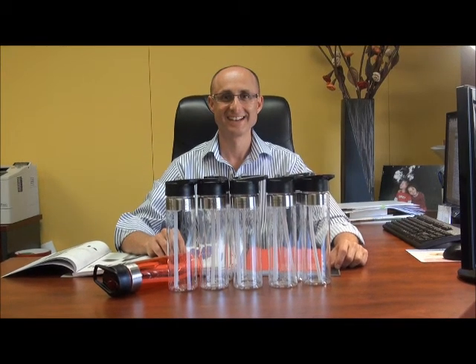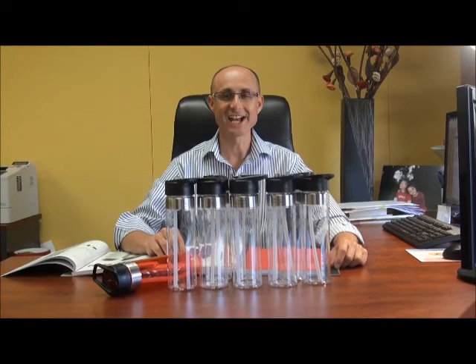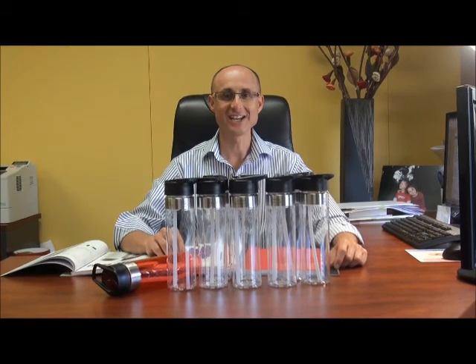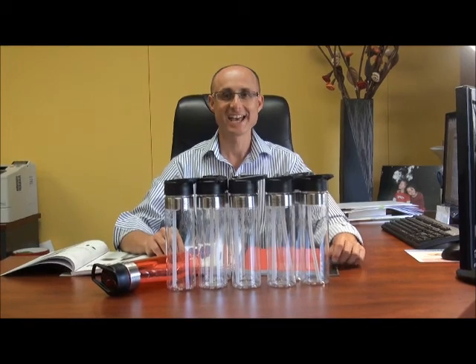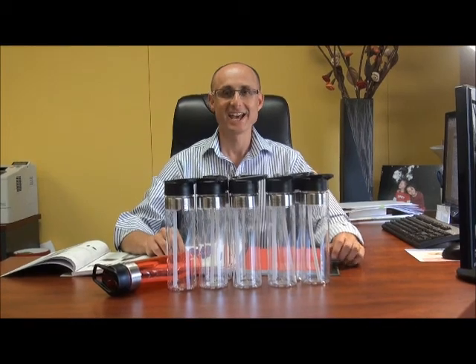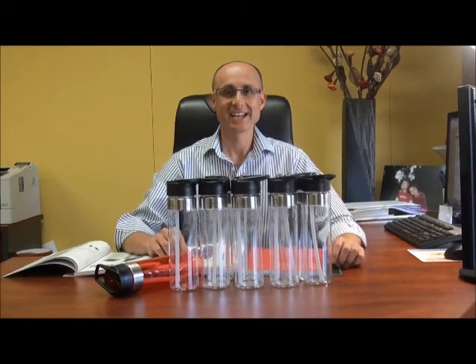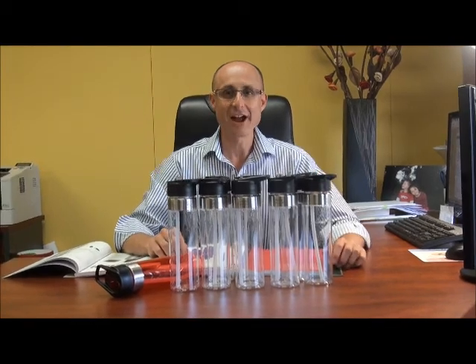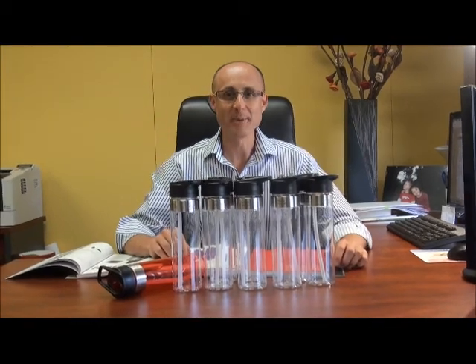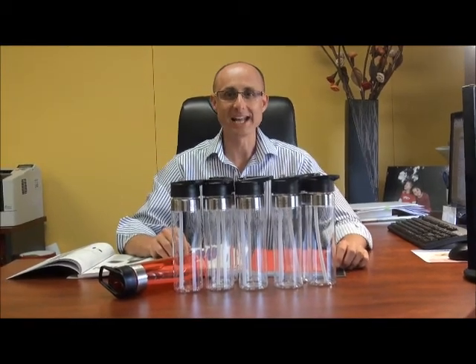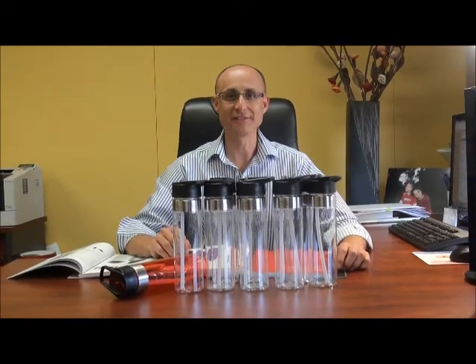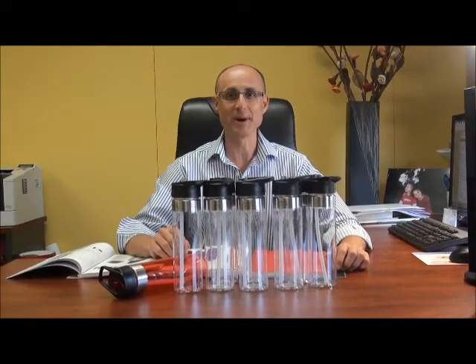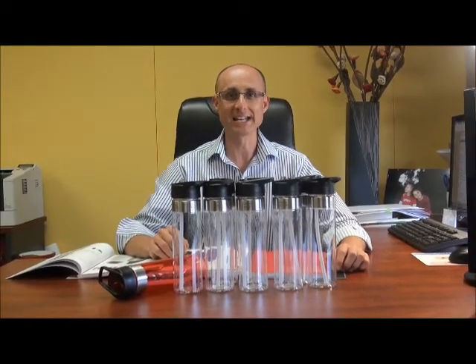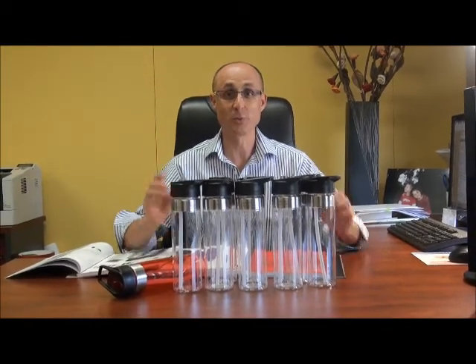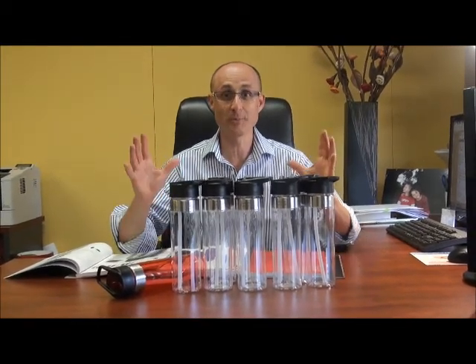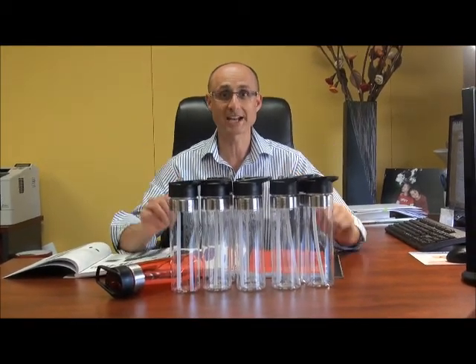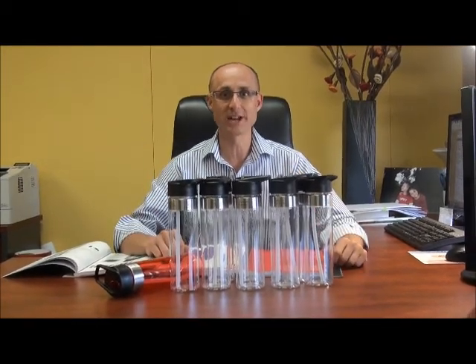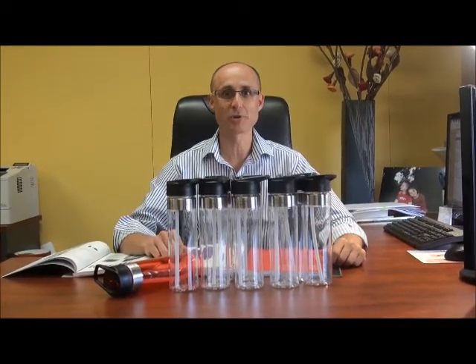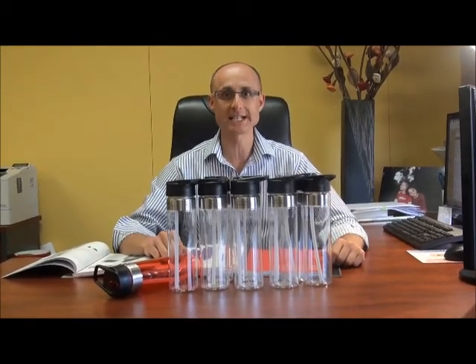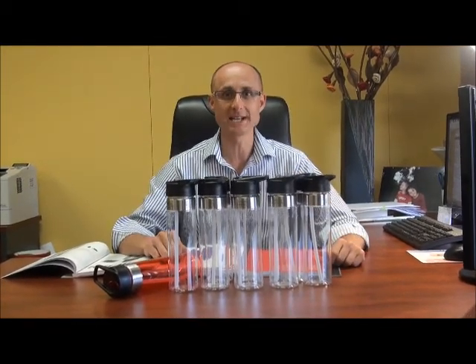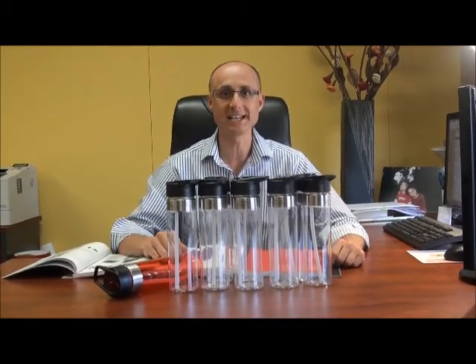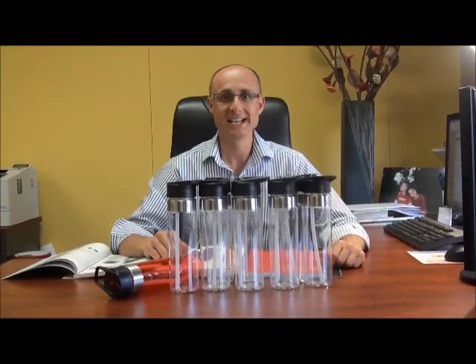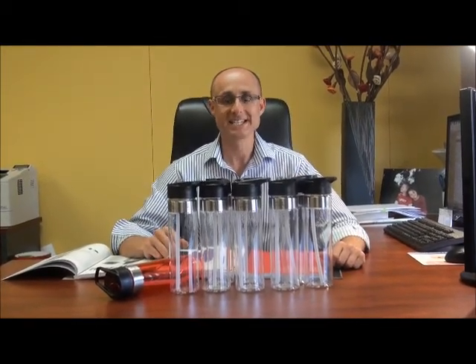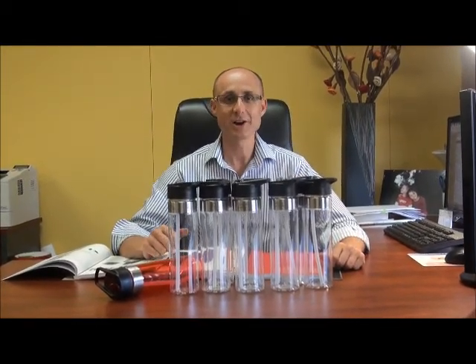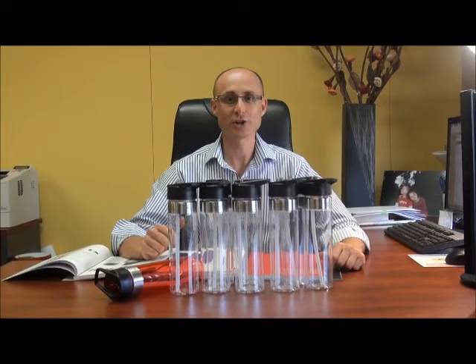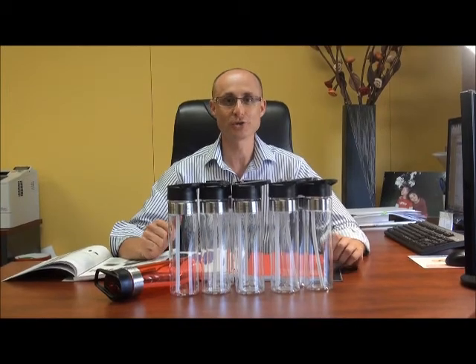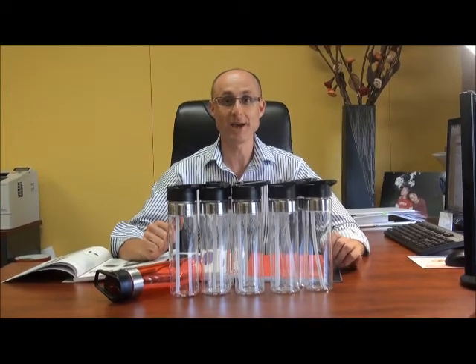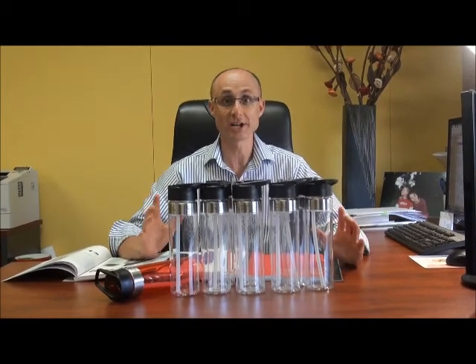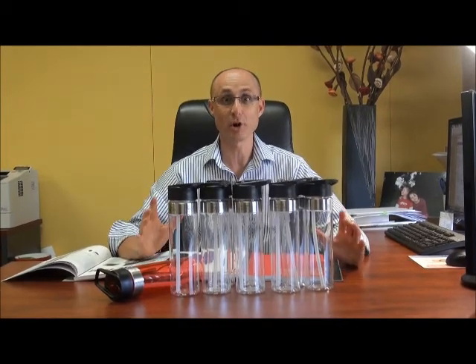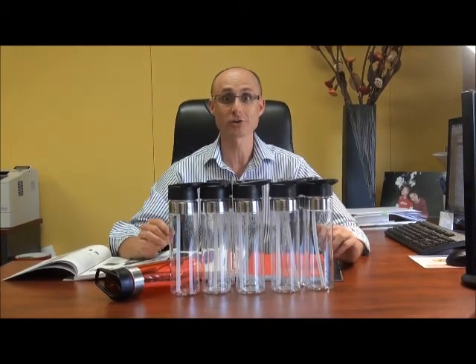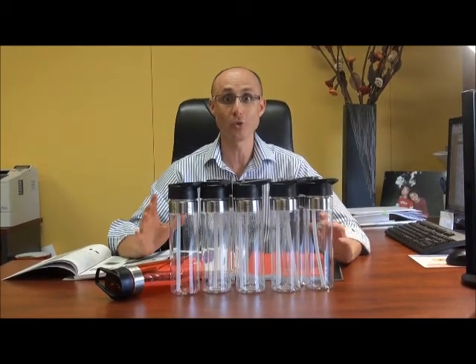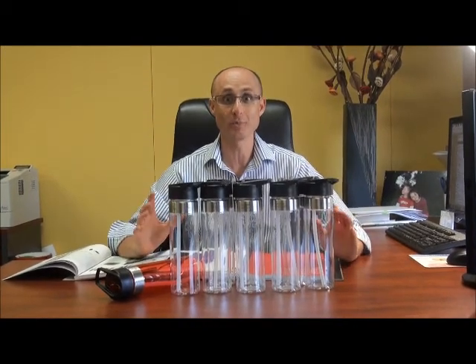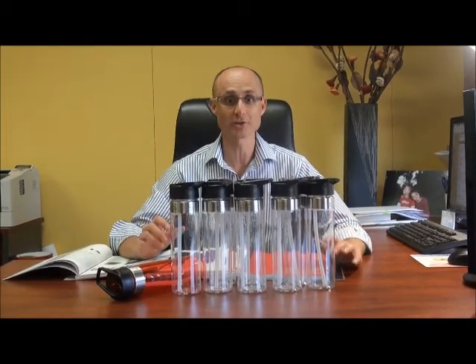Hey guys, Gary Barnett here from Barneys. Welcome back to another product update. Today I want to talk to you about drink bottles or water bottles.